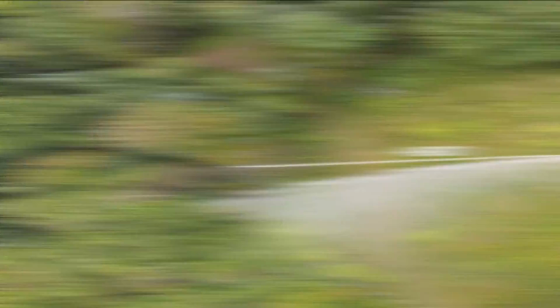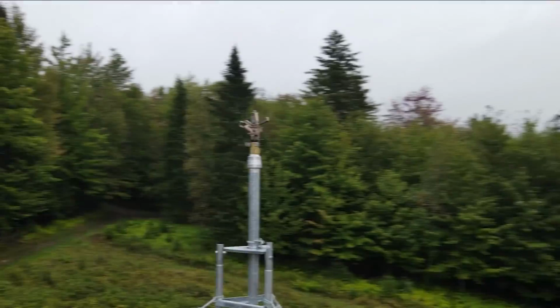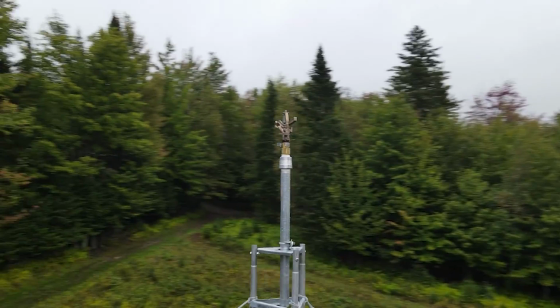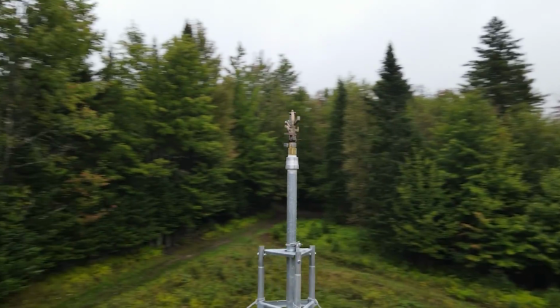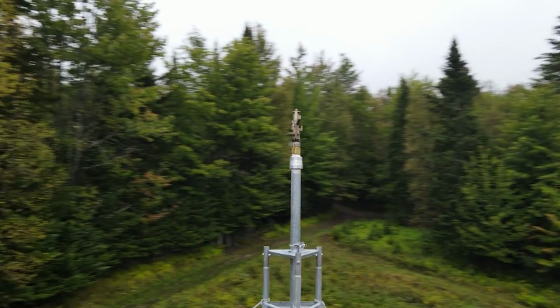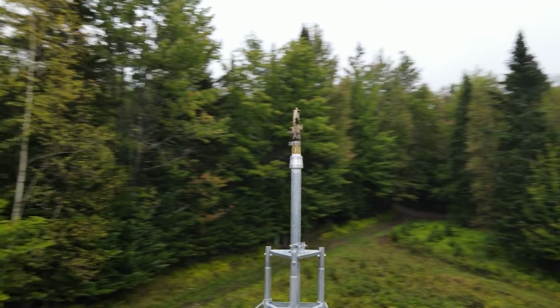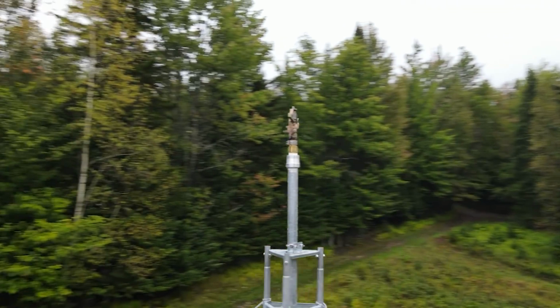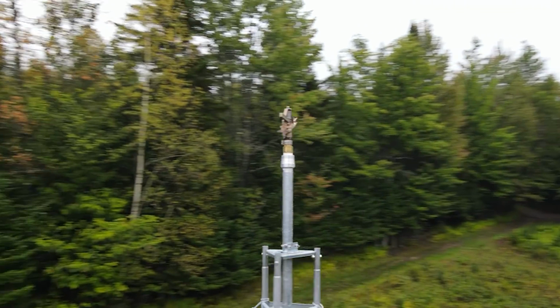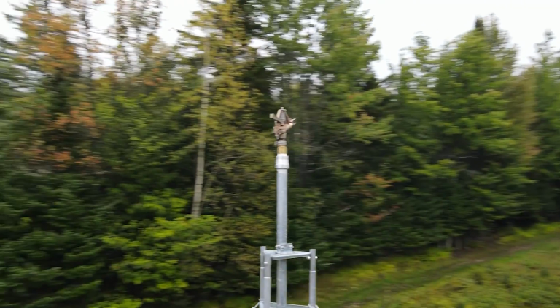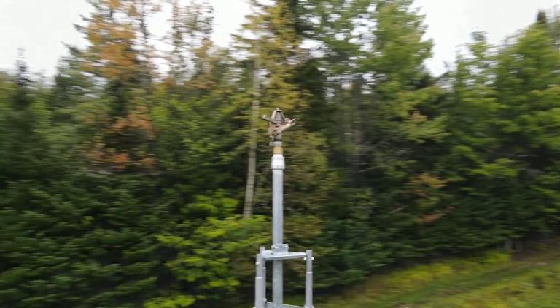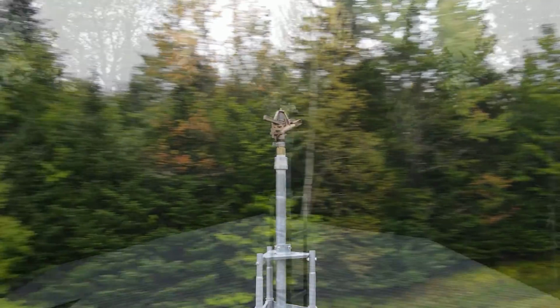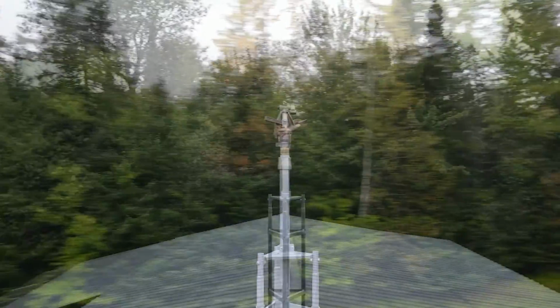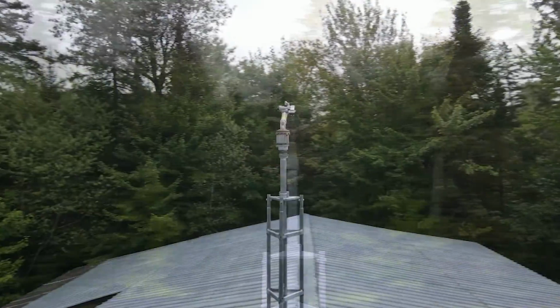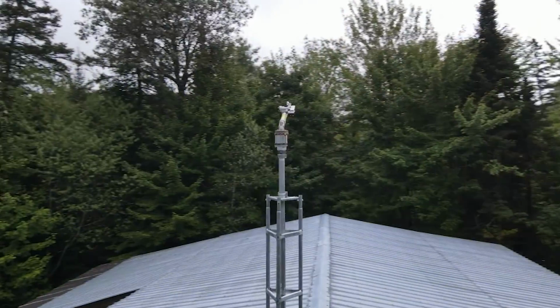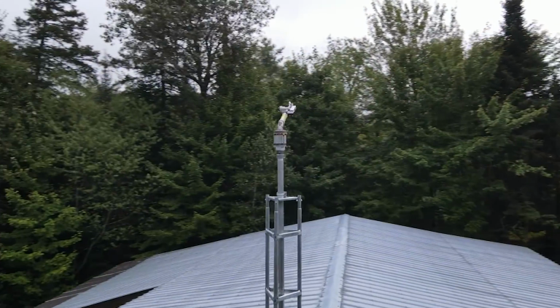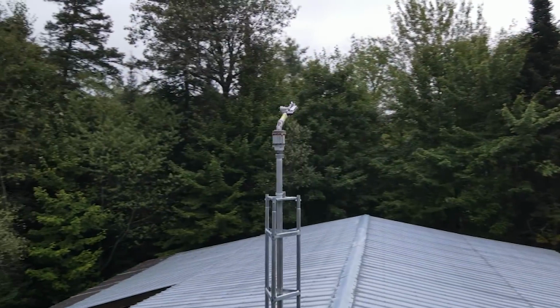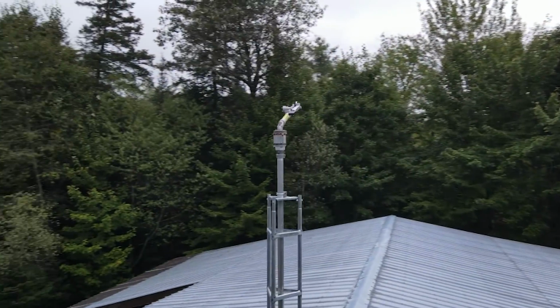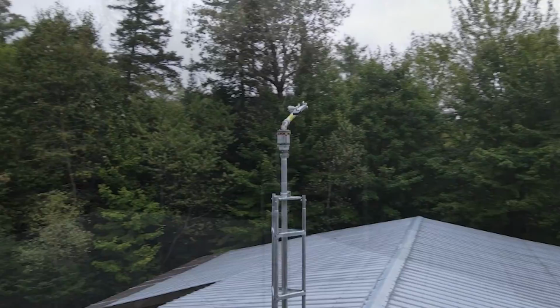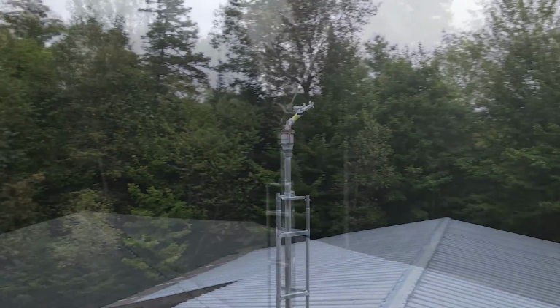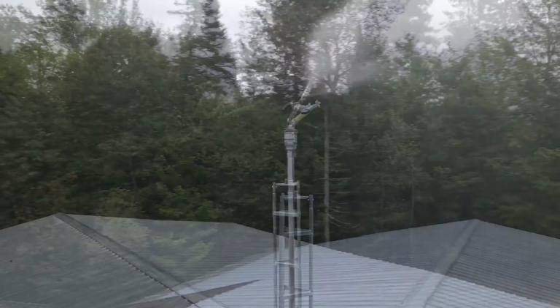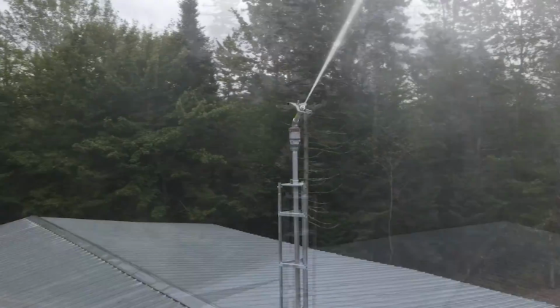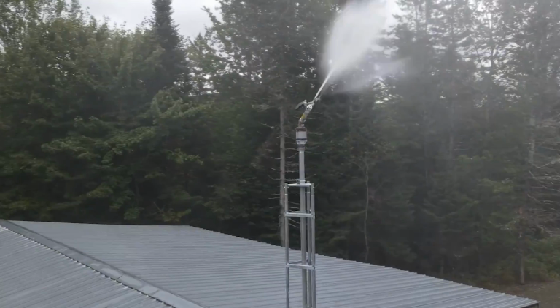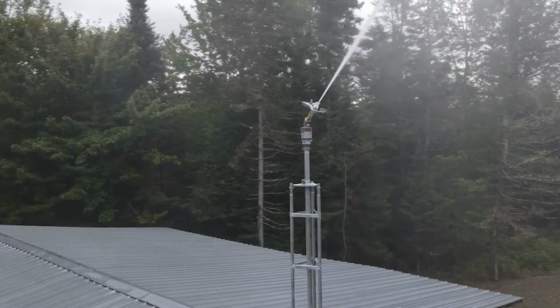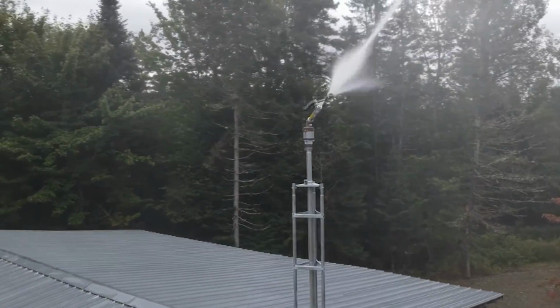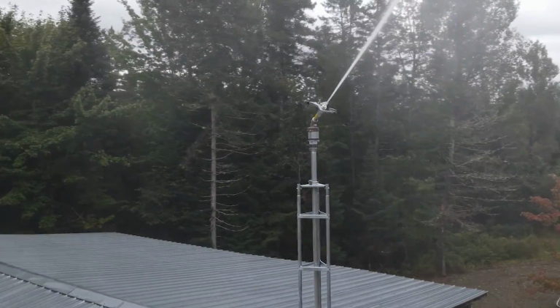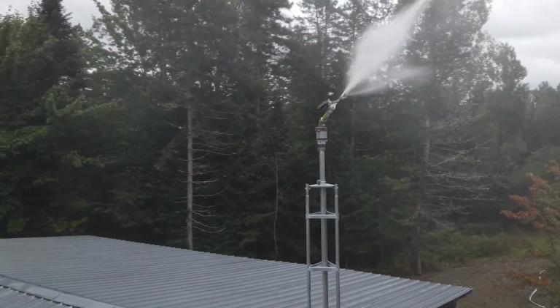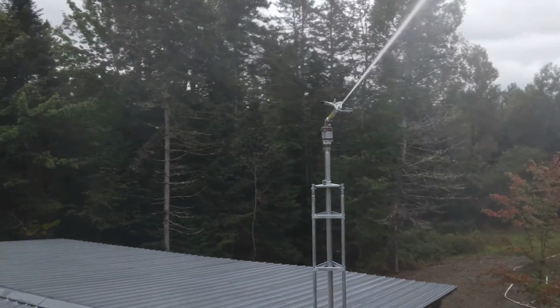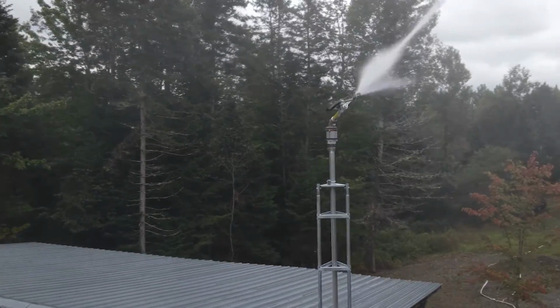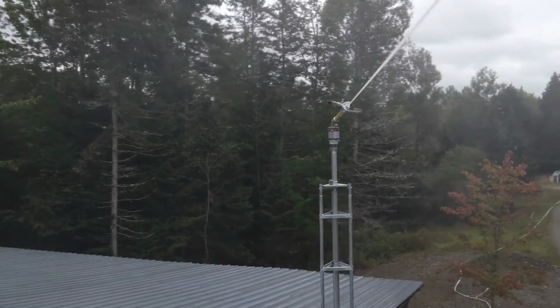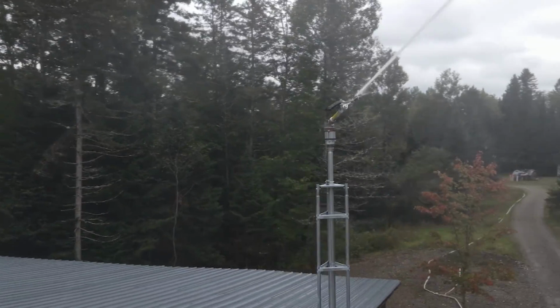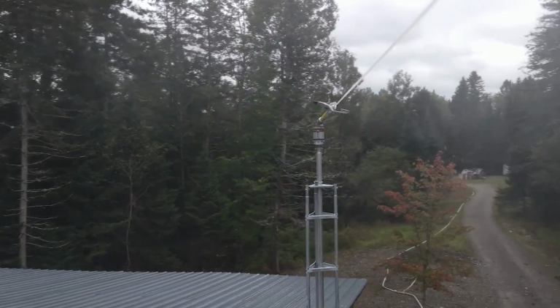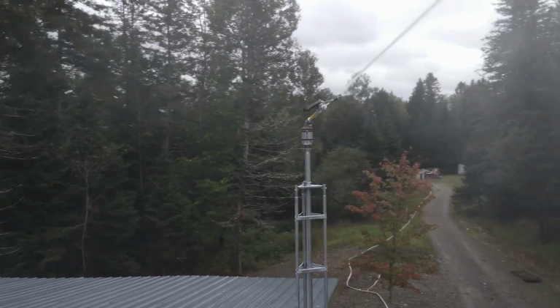The industrial irrigation sprinkler creates a water barrier within minutes, soaking the ground and creating a fine mist in the air.